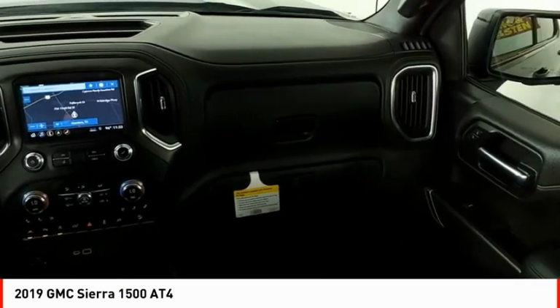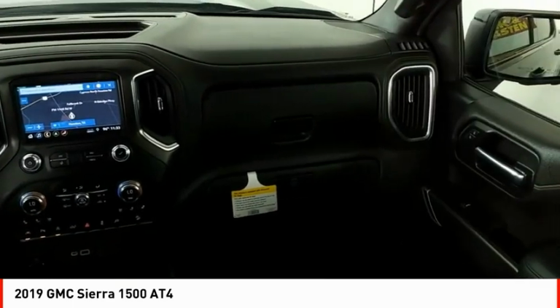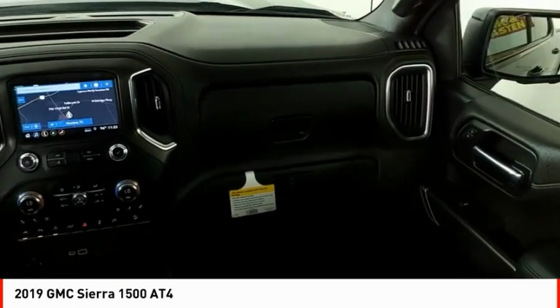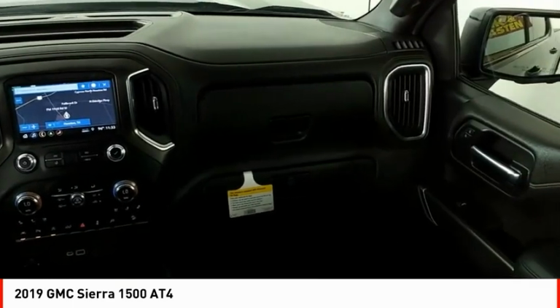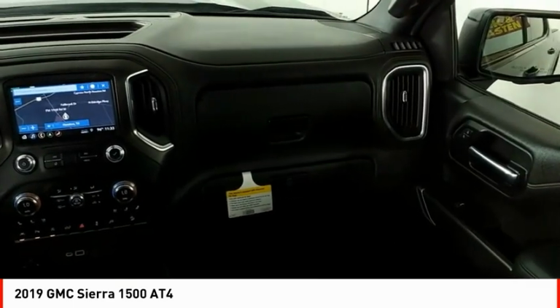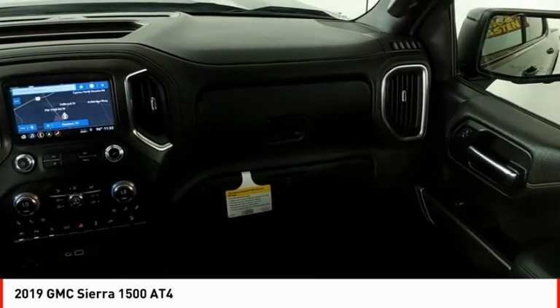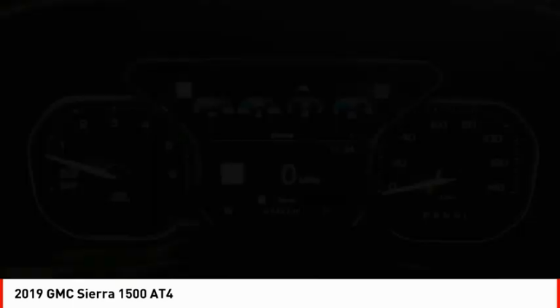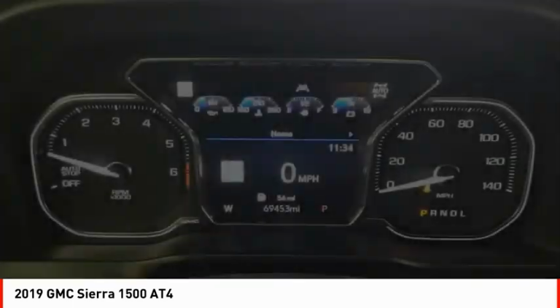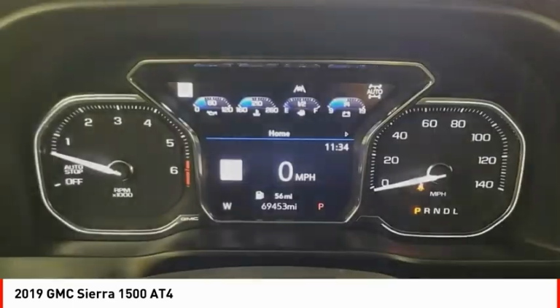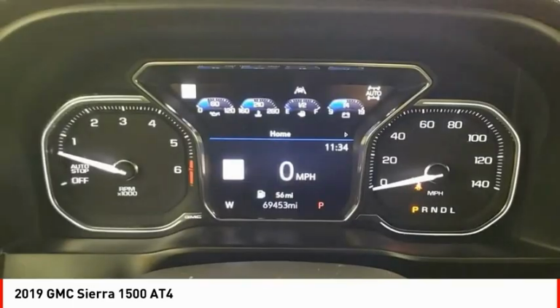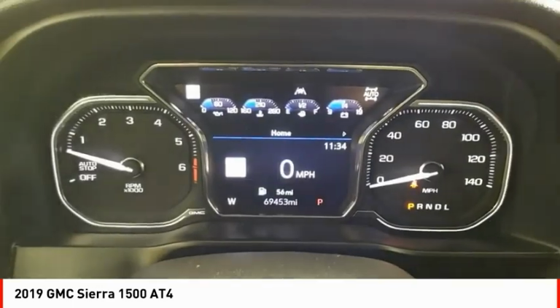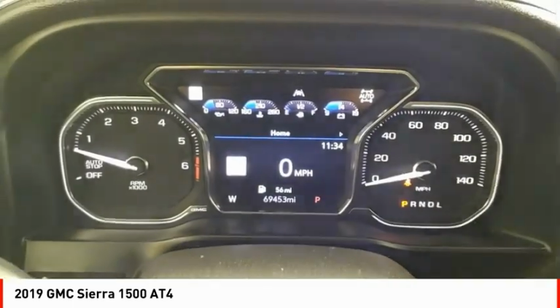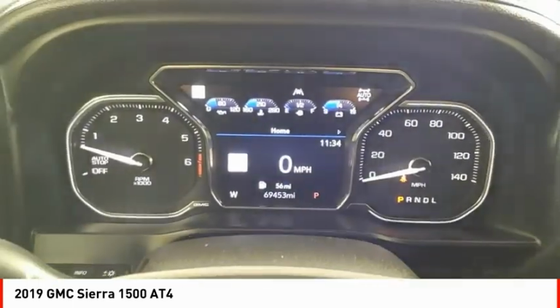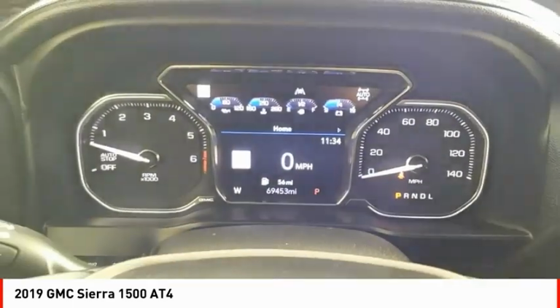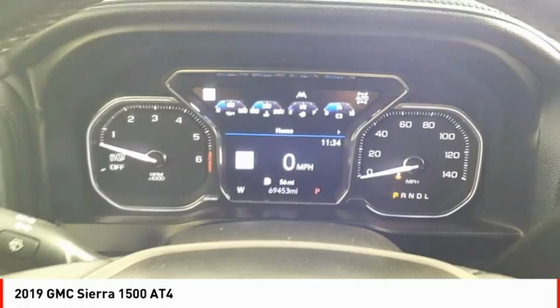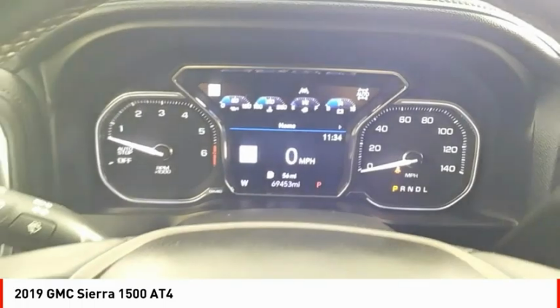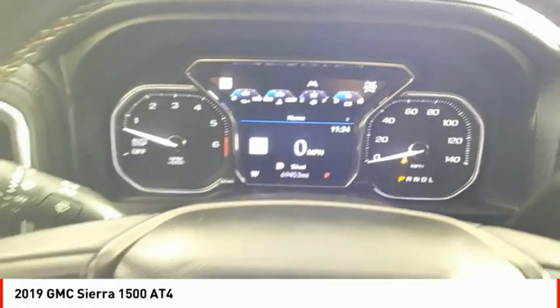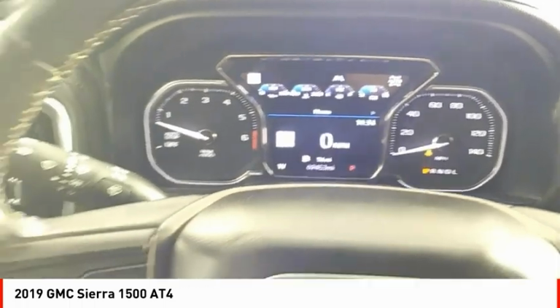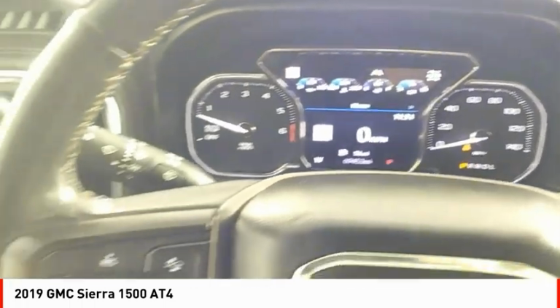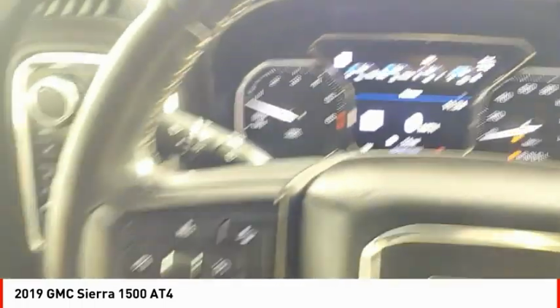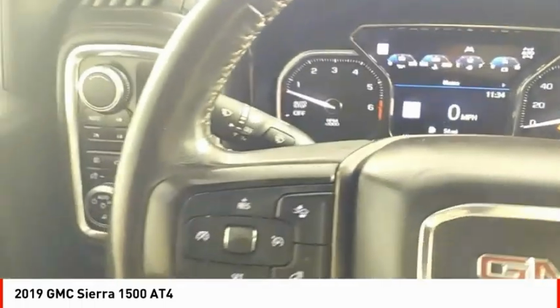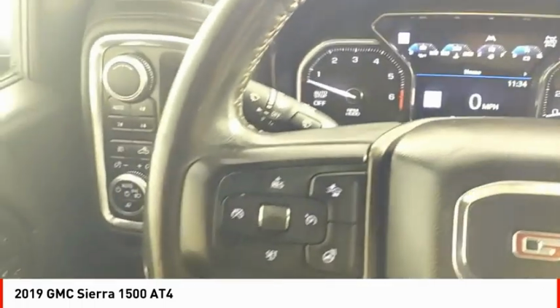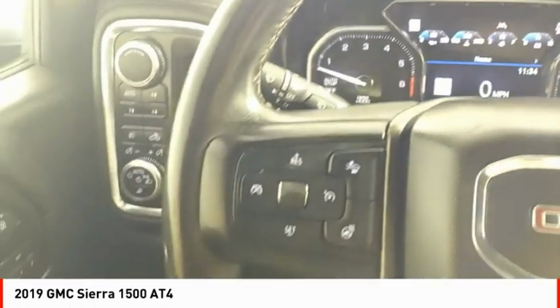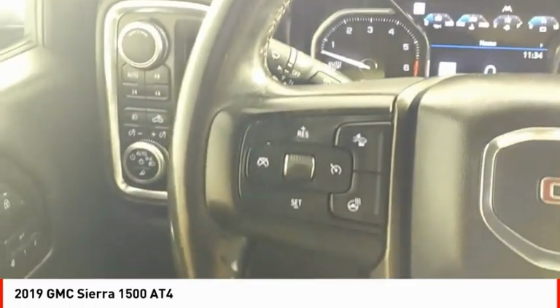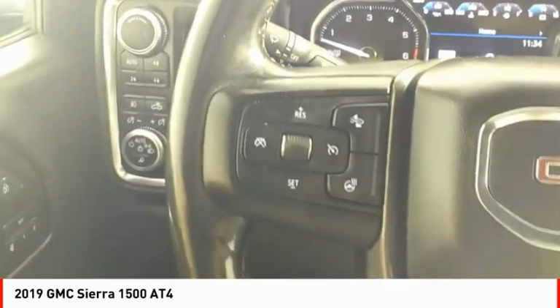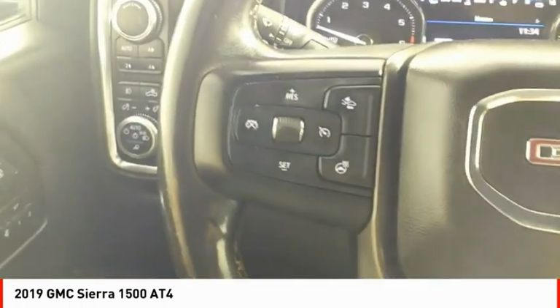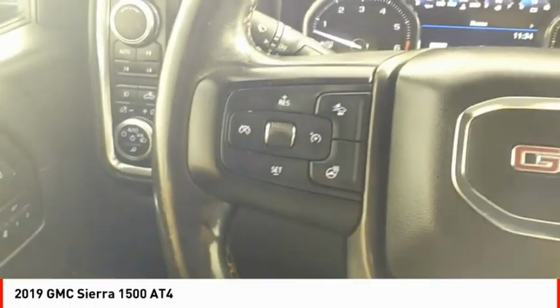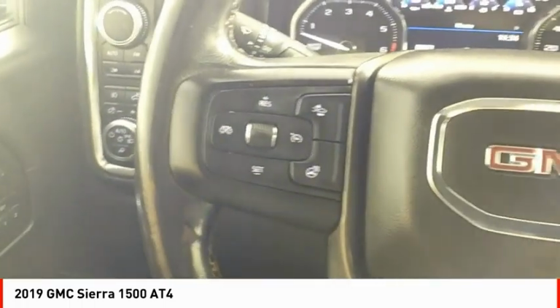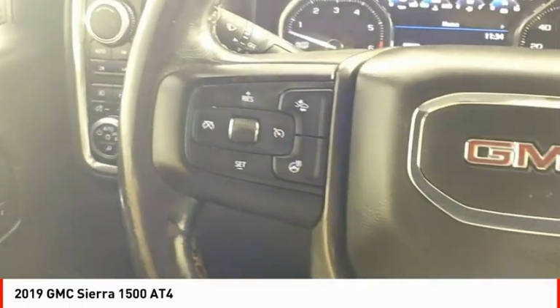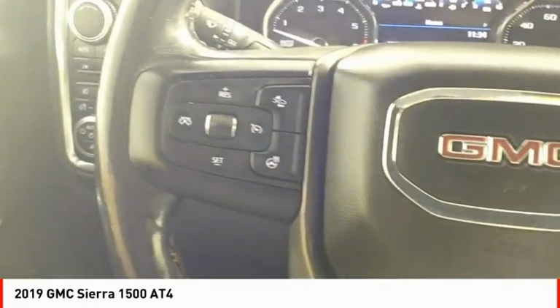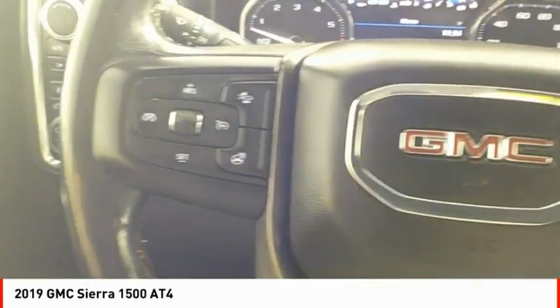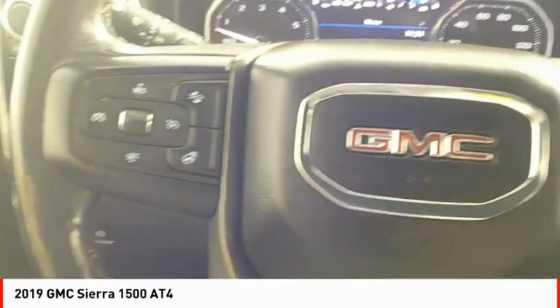Stability control, front suspension type strut, roll stability control, and auxiliary transmission fluid cooler.